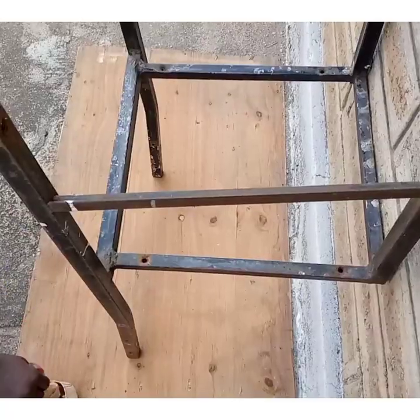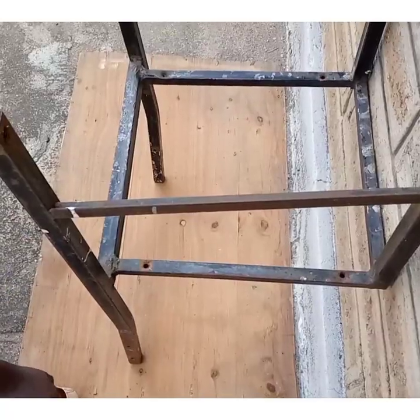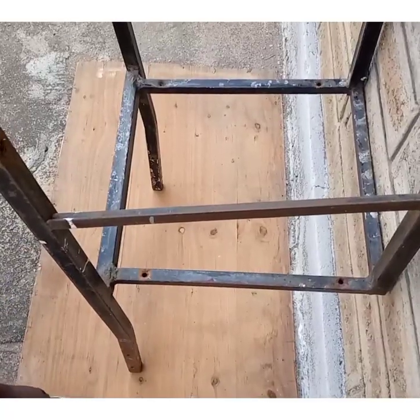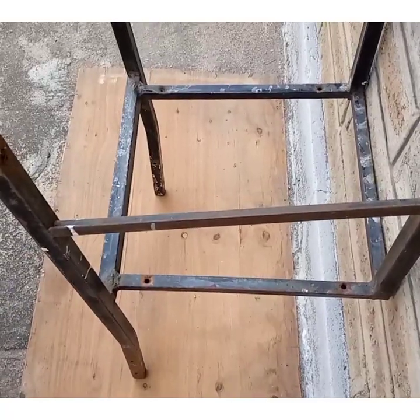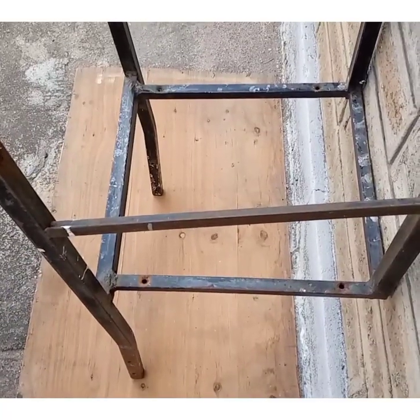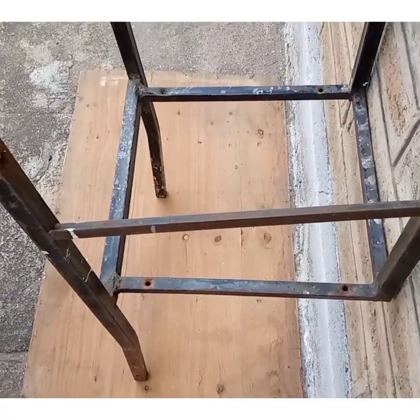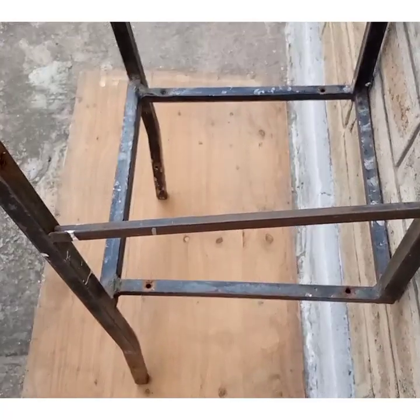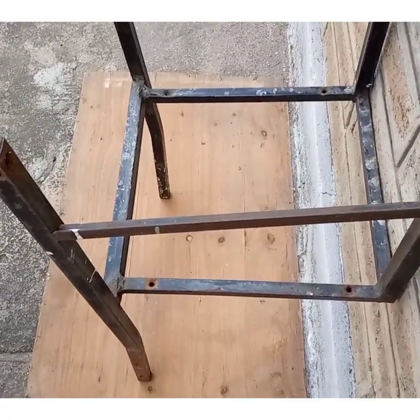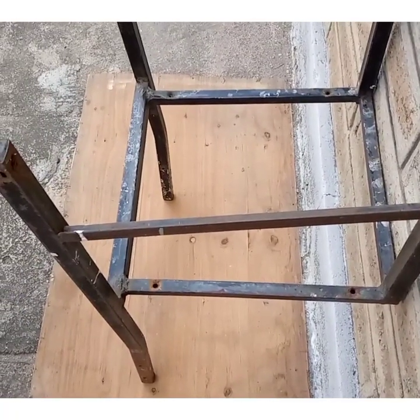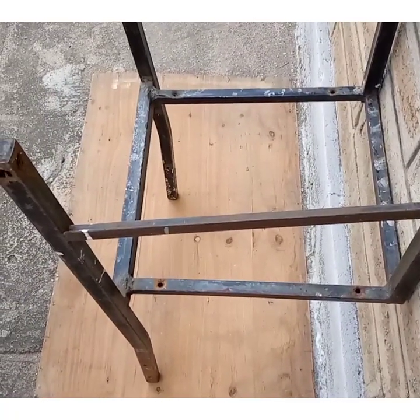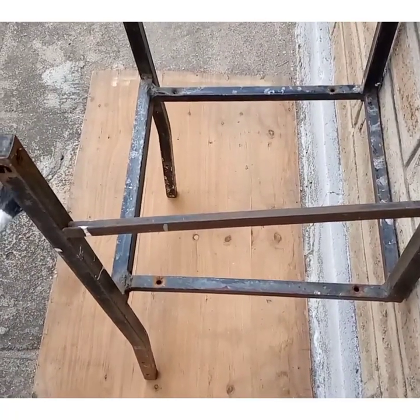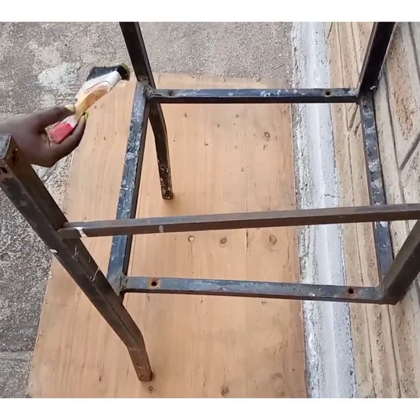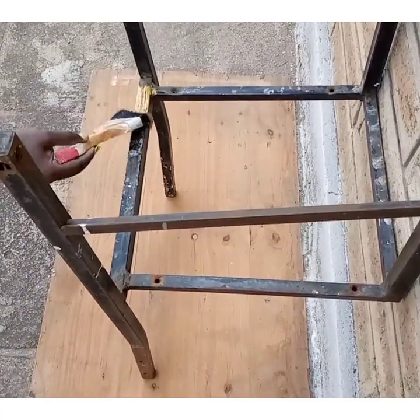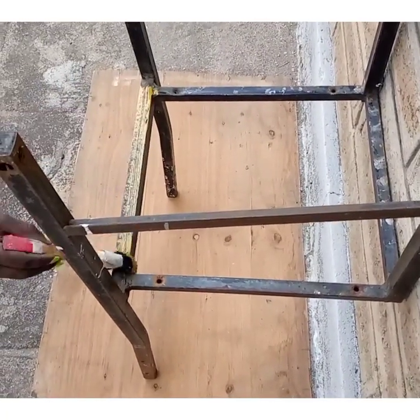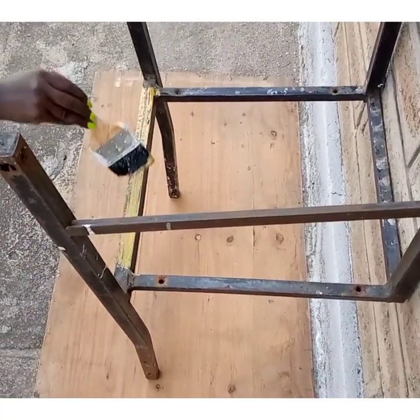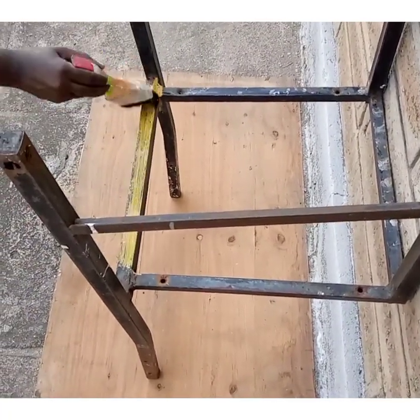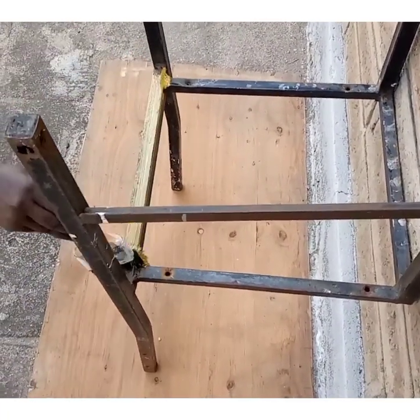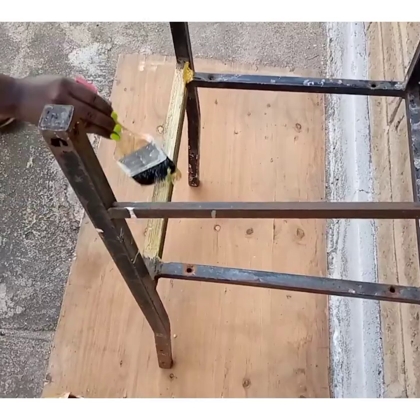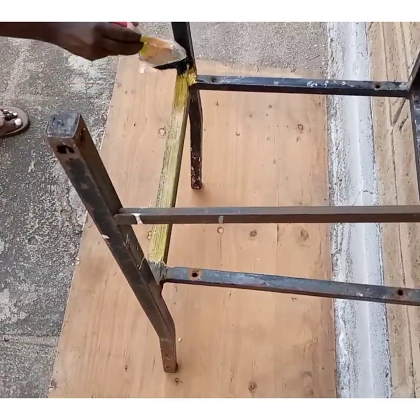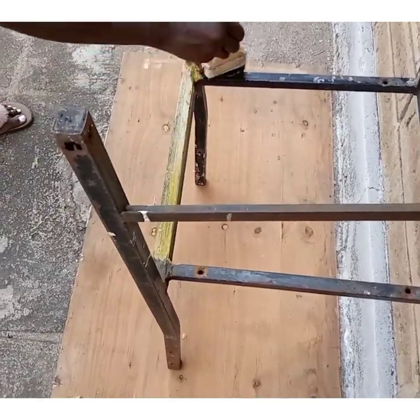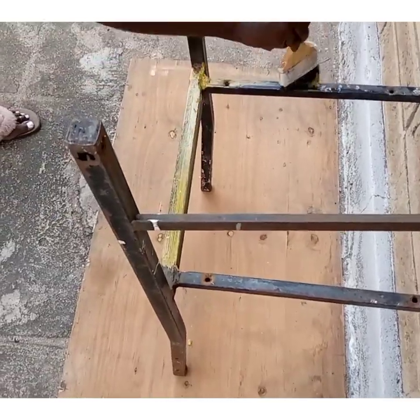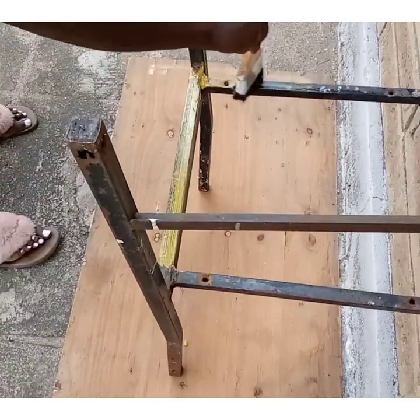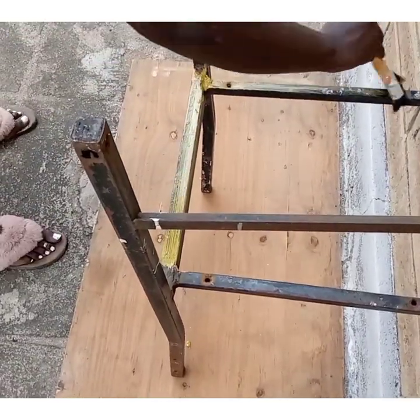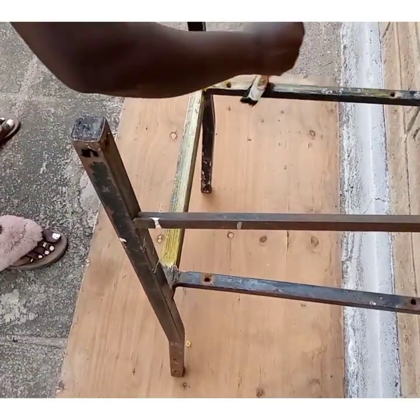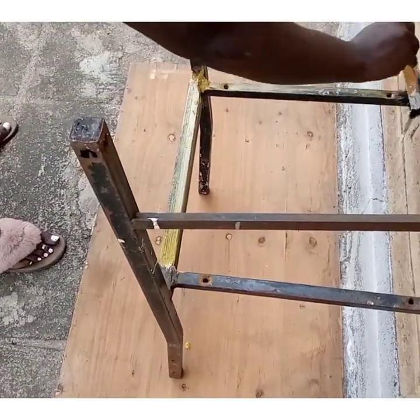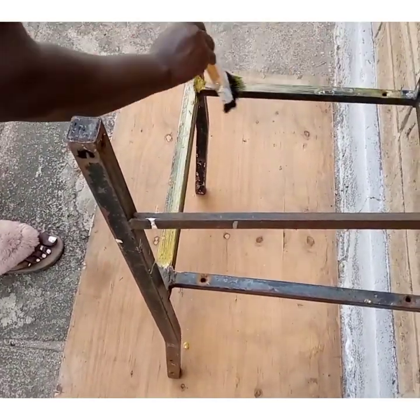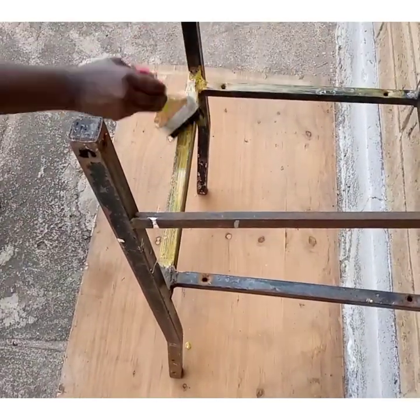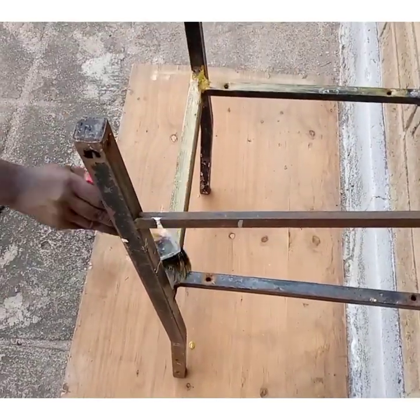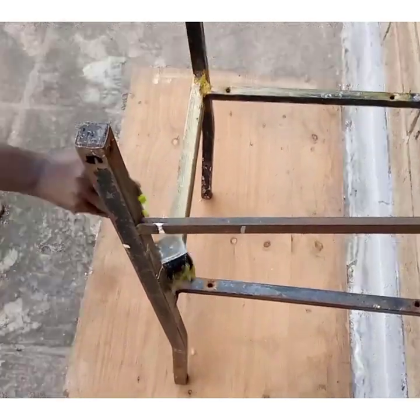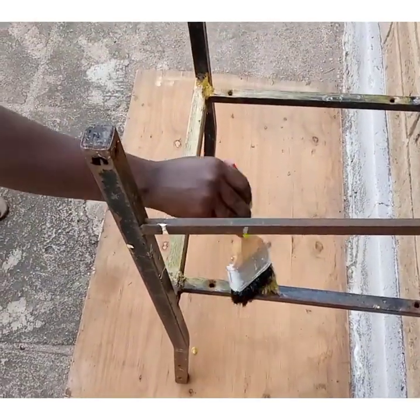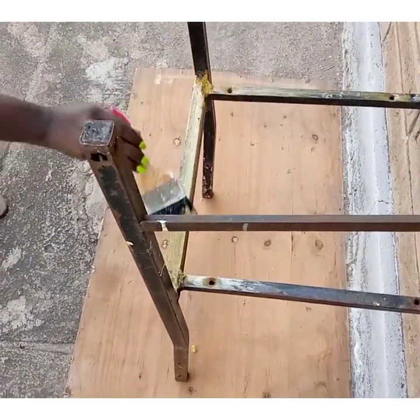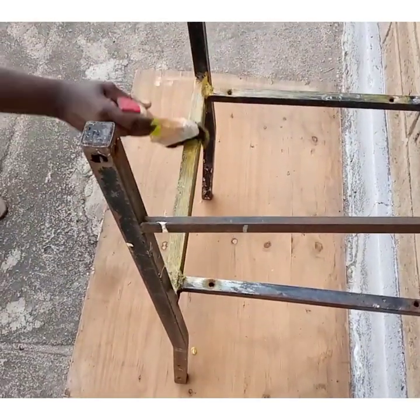The next step is to paint the frame. I chose the color gold, although it's not super shiny as I would have wanted, but it's fine.